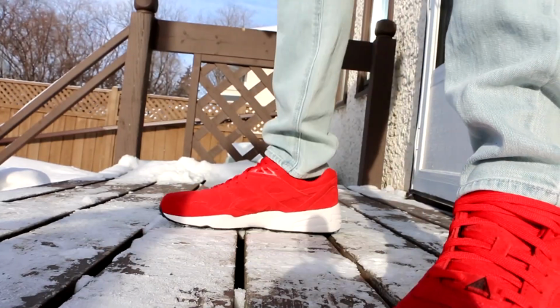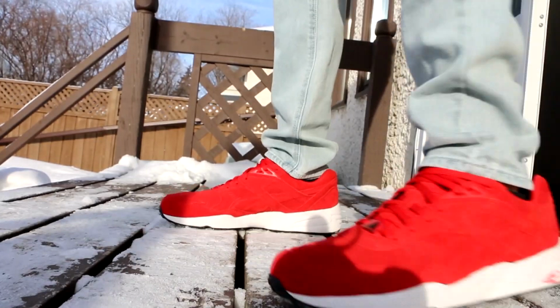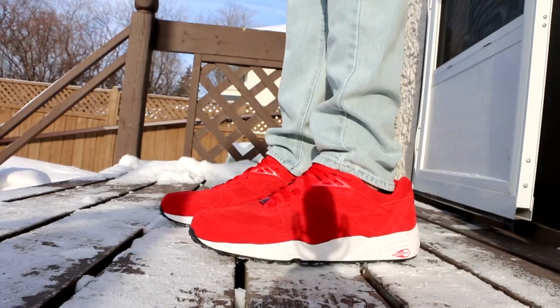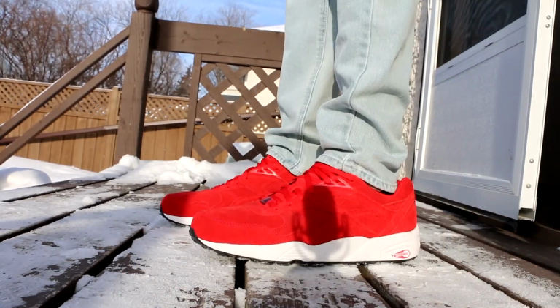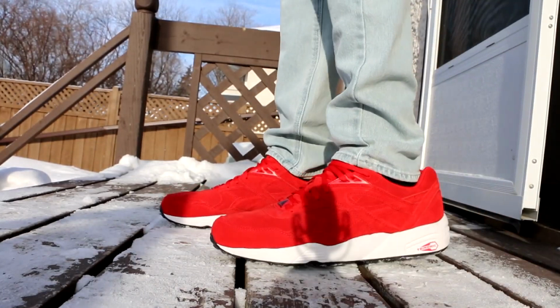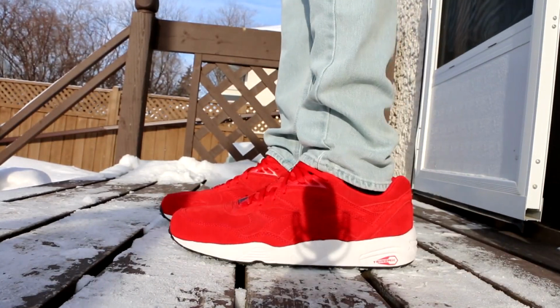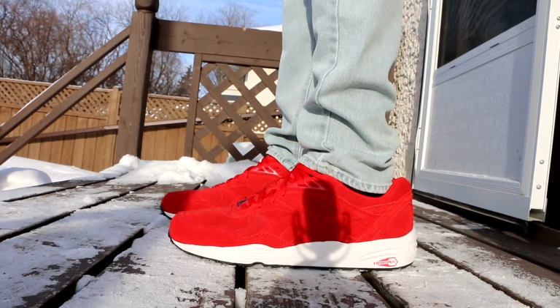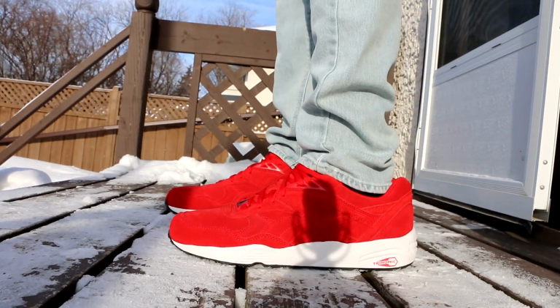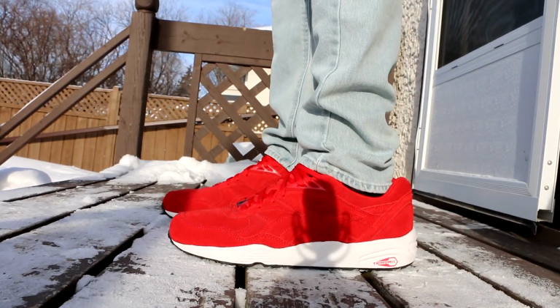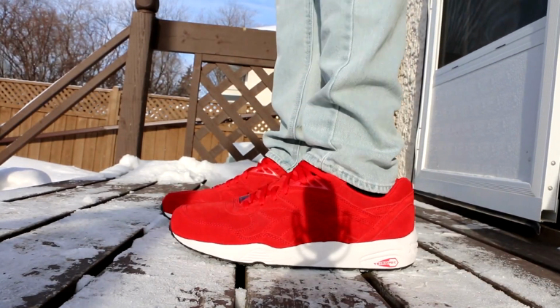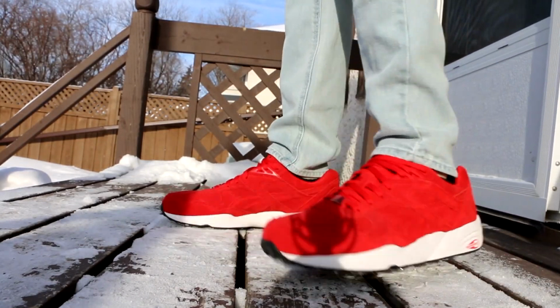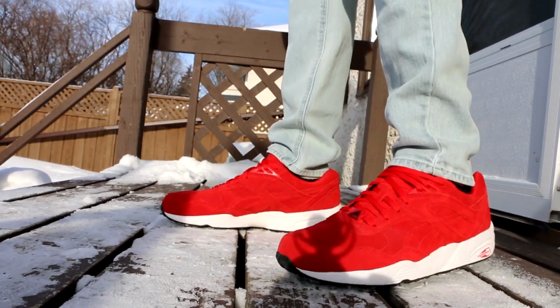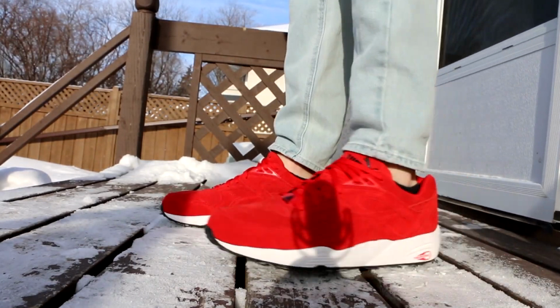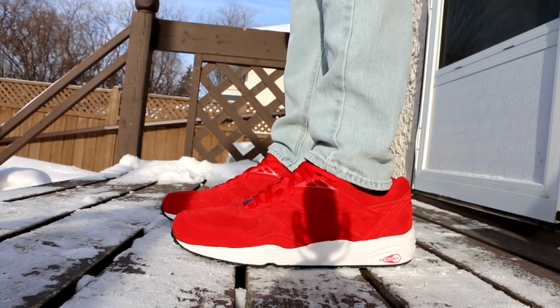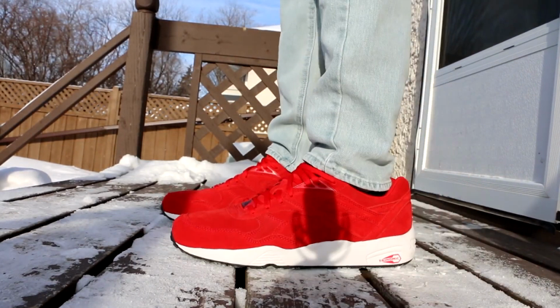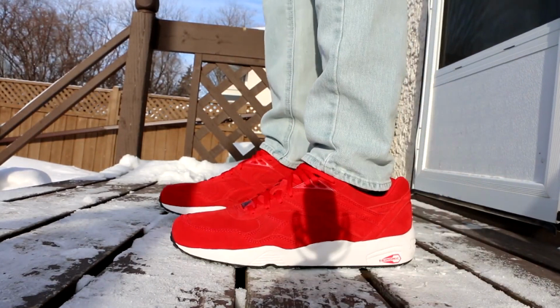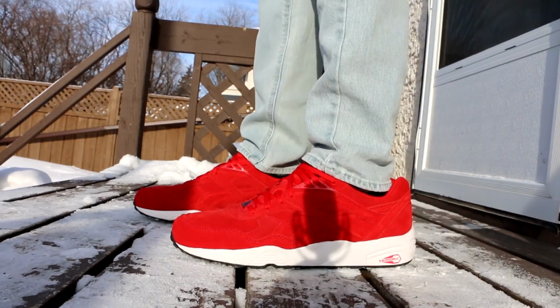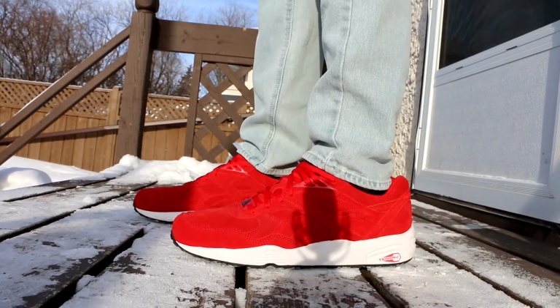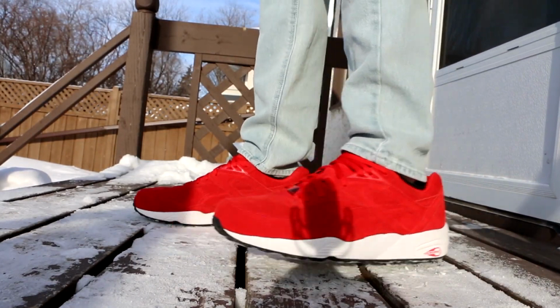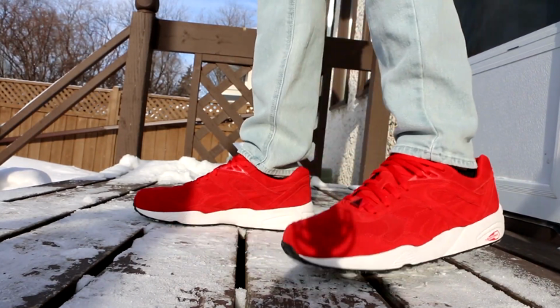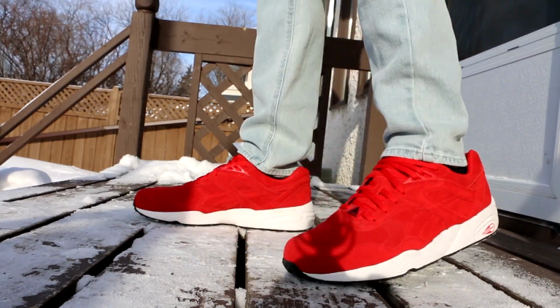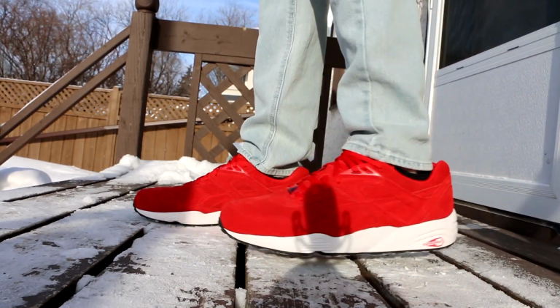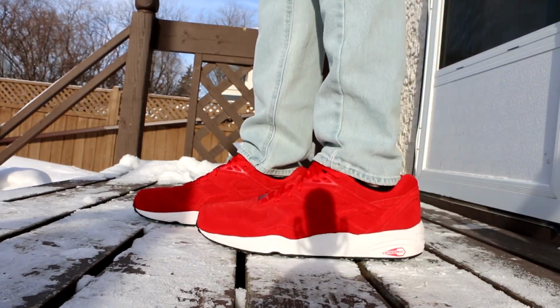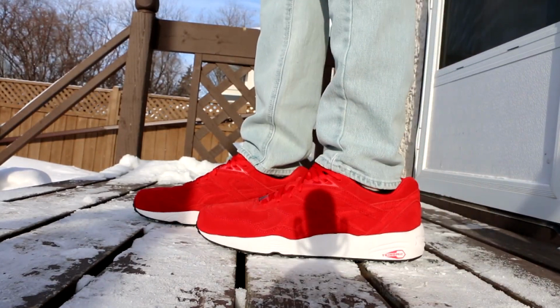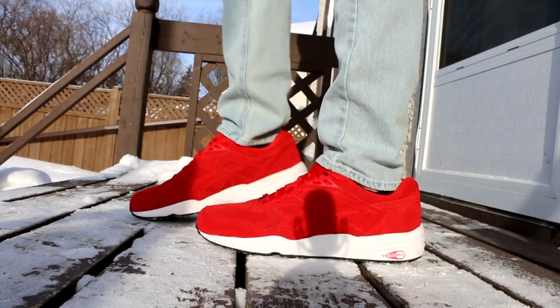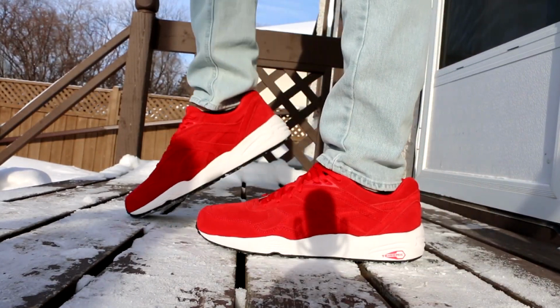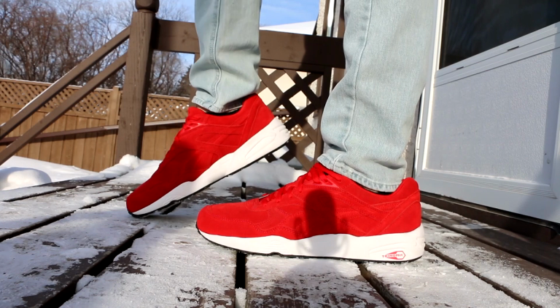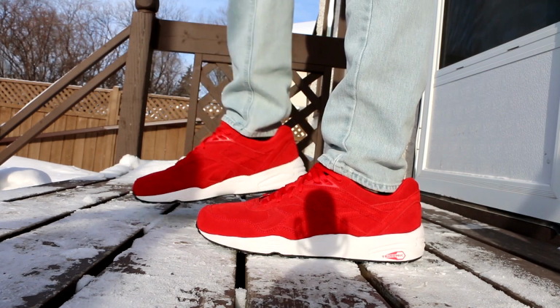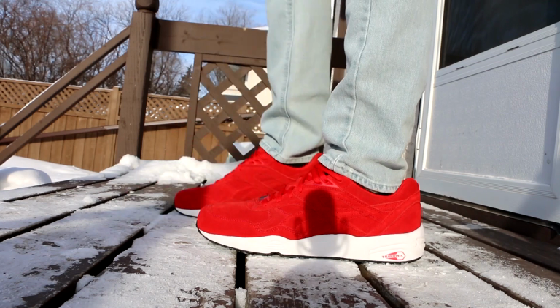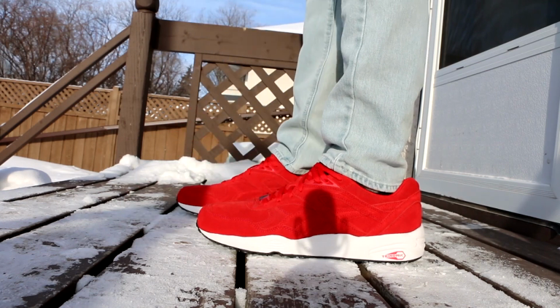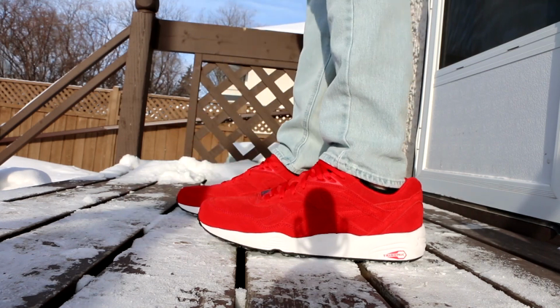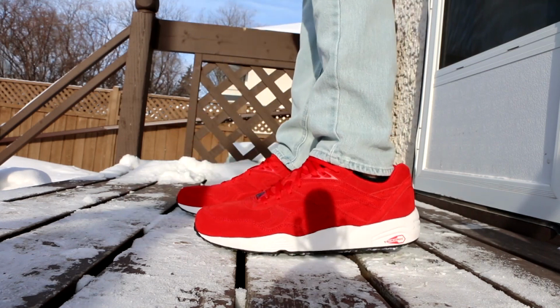Hey guys, what is up? Back with another video. Today is another episode of Weekly Sneaker Rotation, episode 91 in fact.